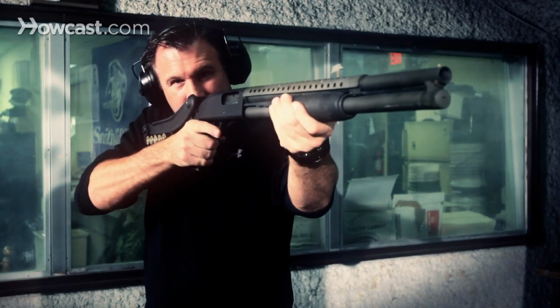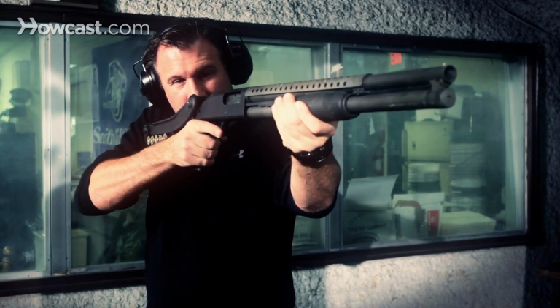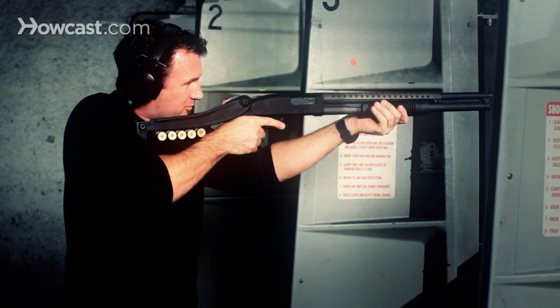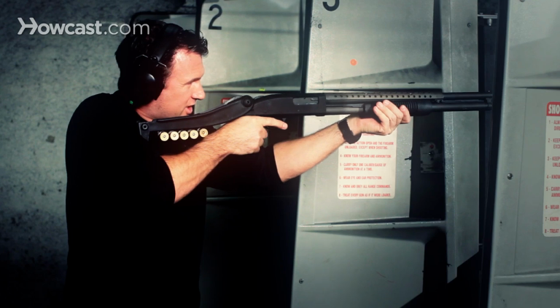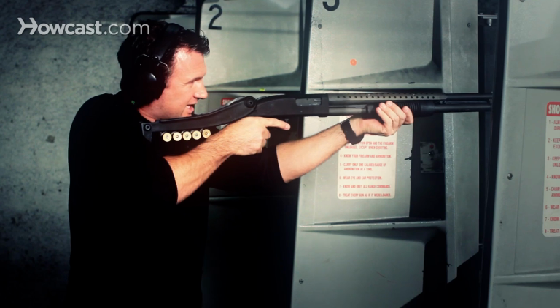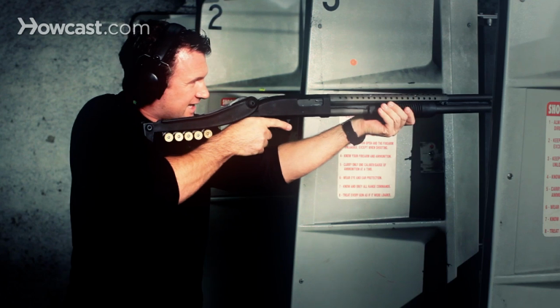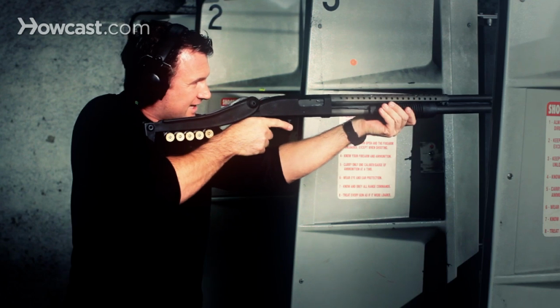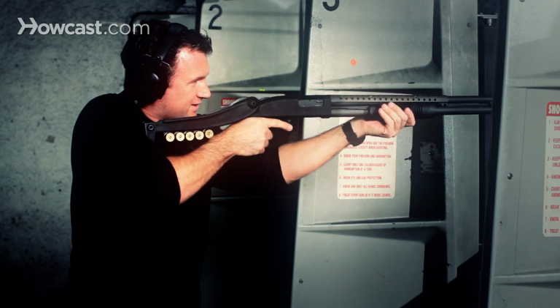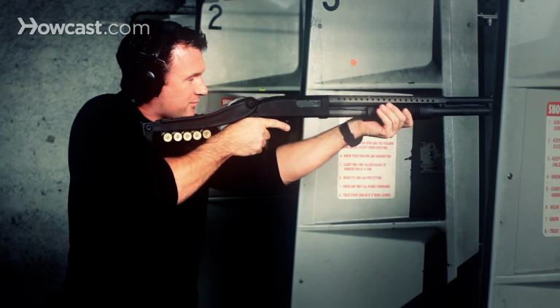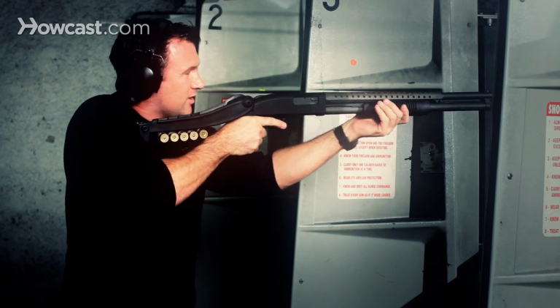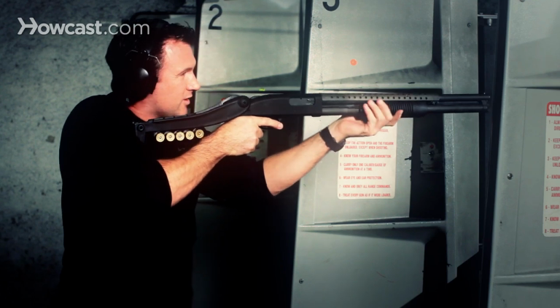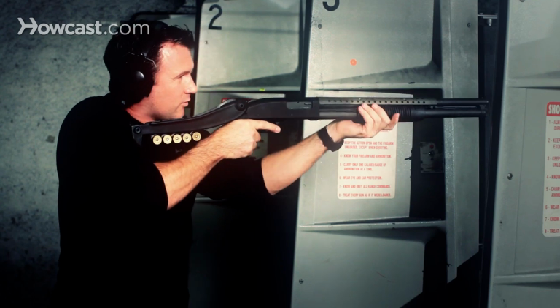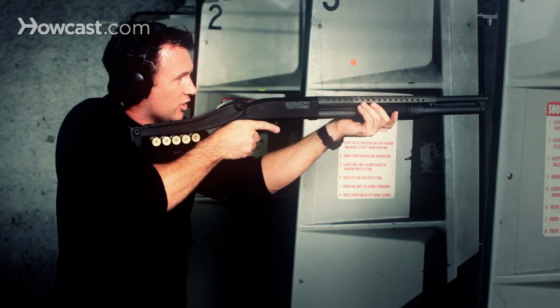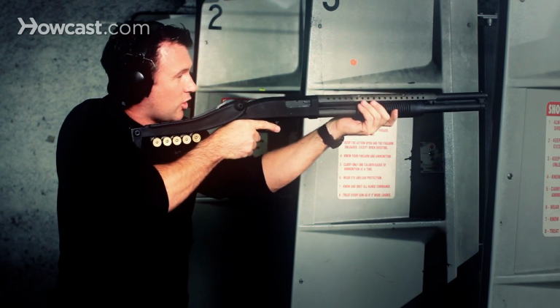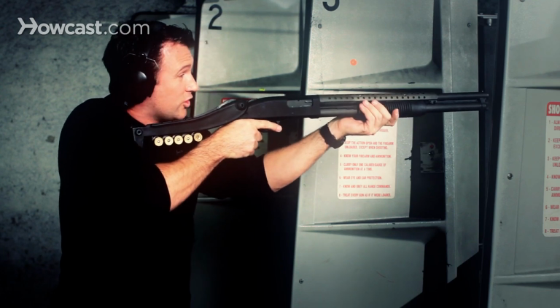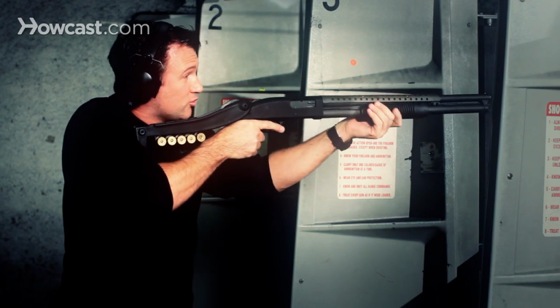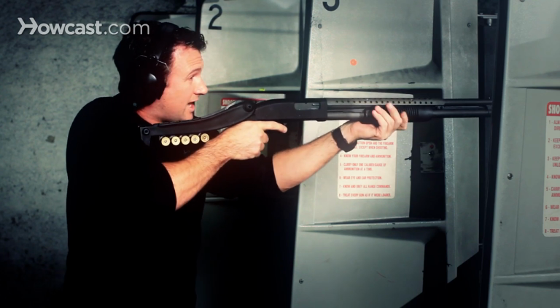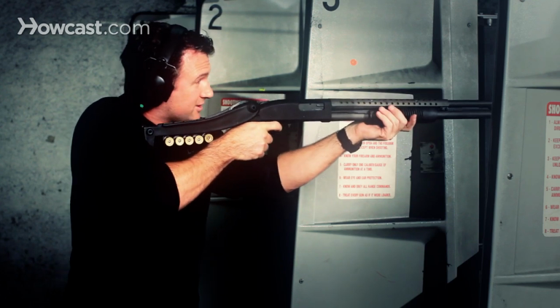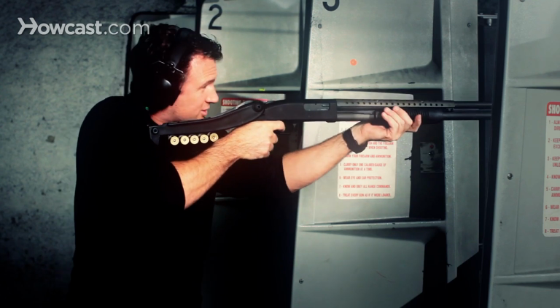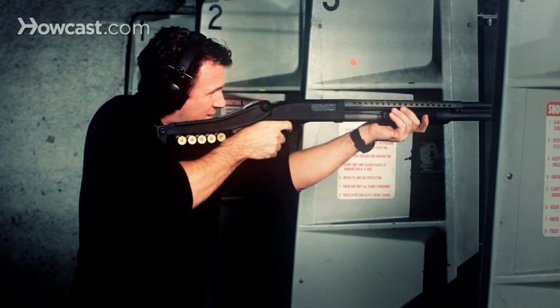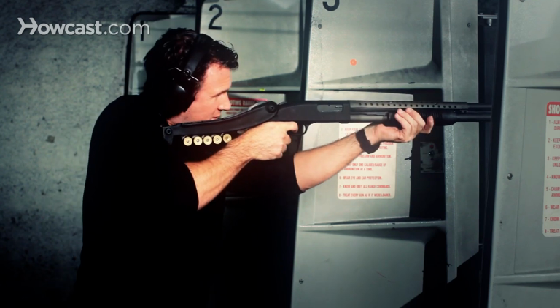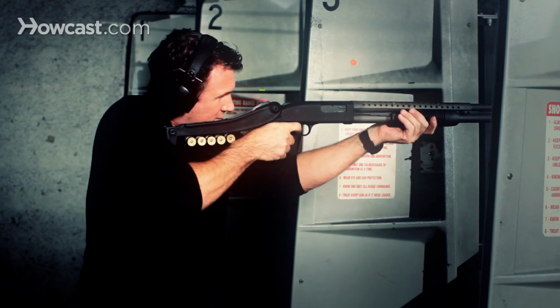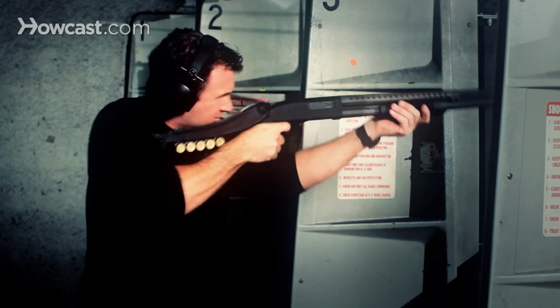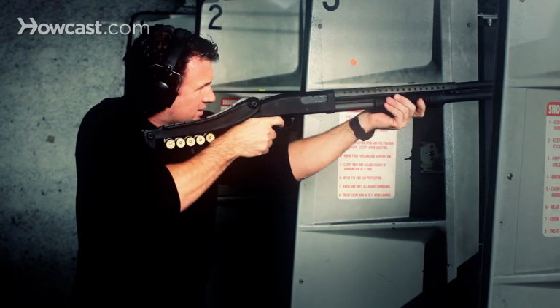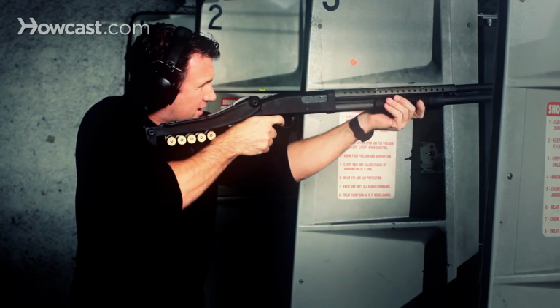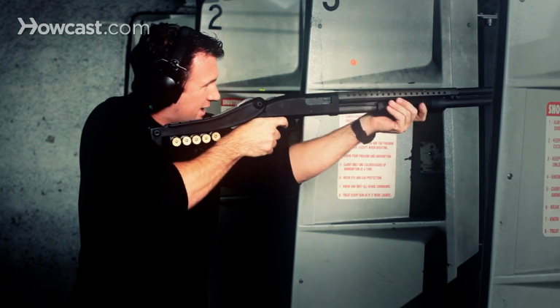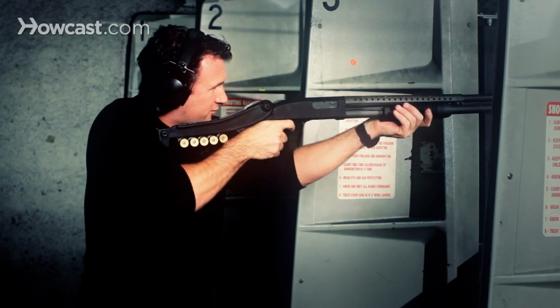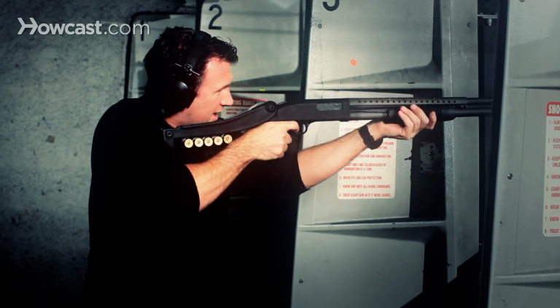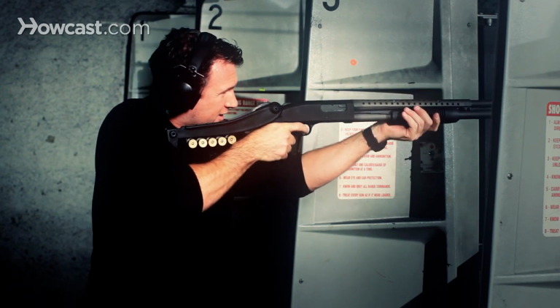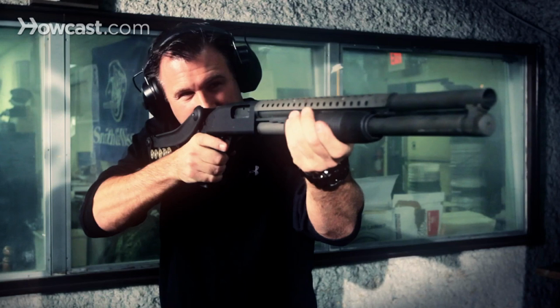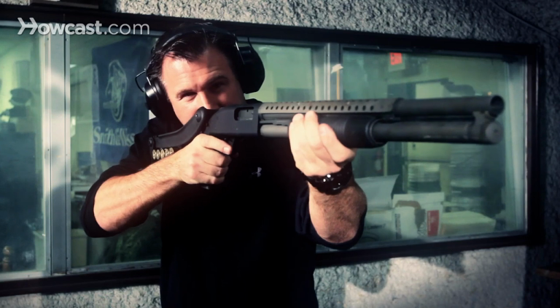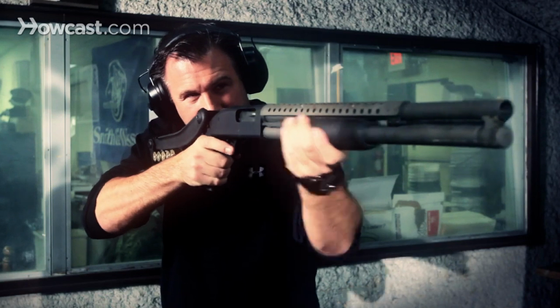You pump the gun like that, and that will load a new round into the chamber, and you fire the gun again.